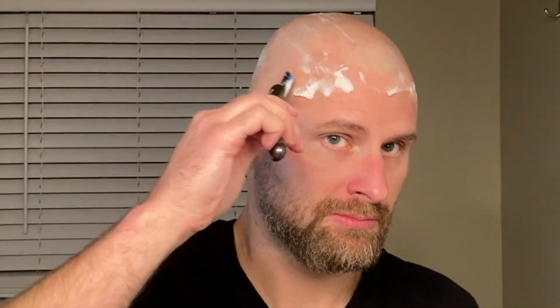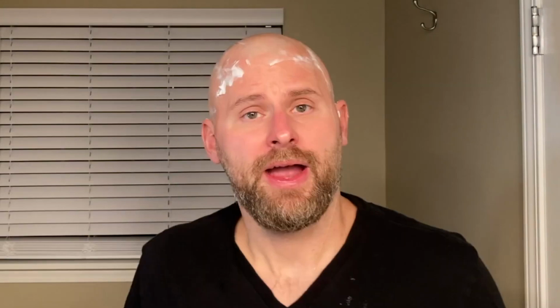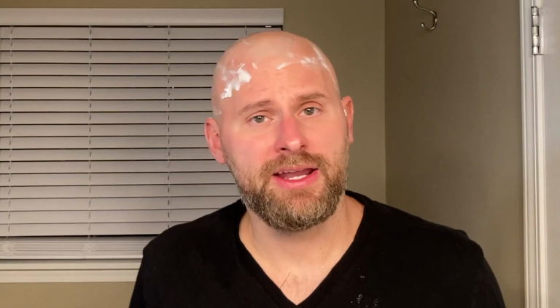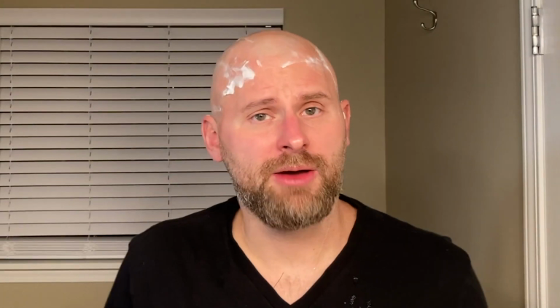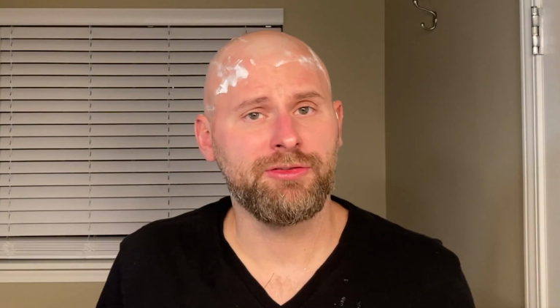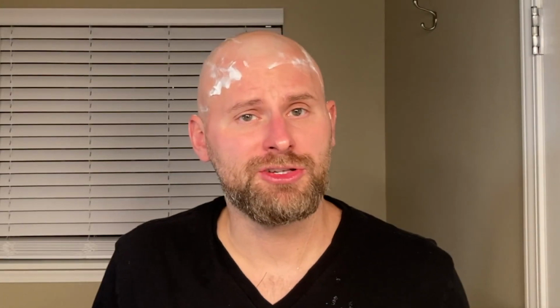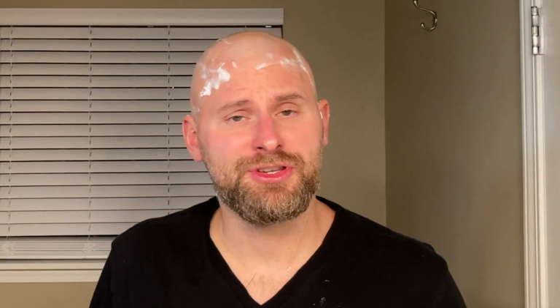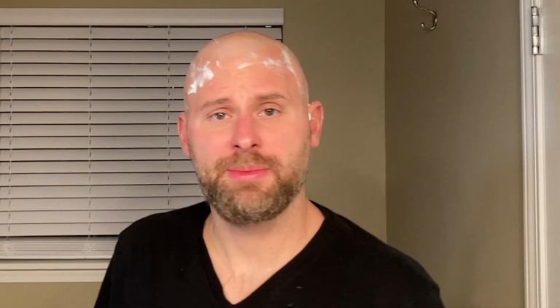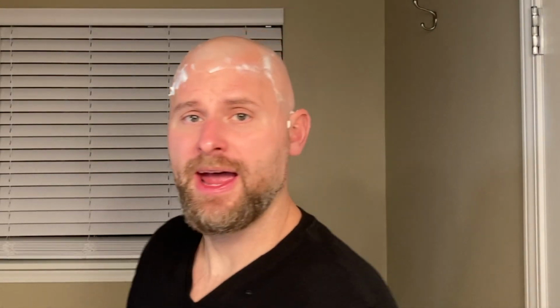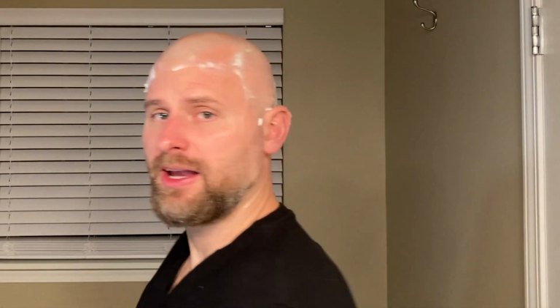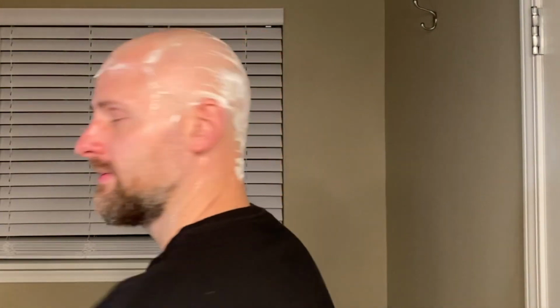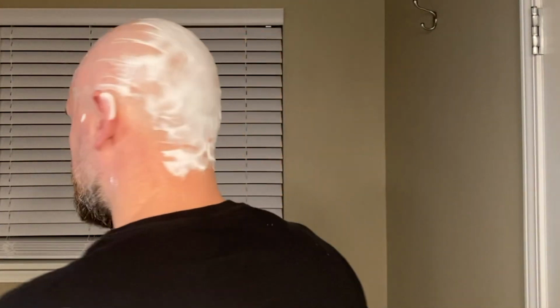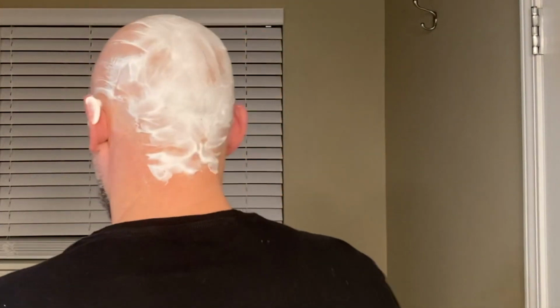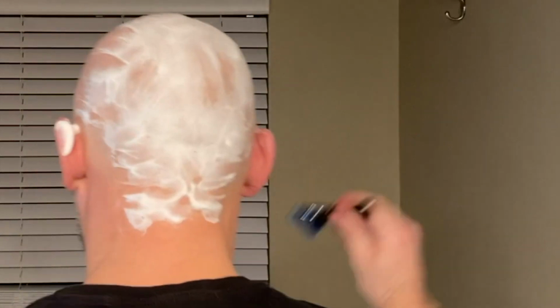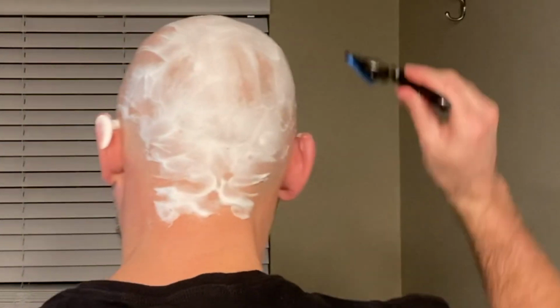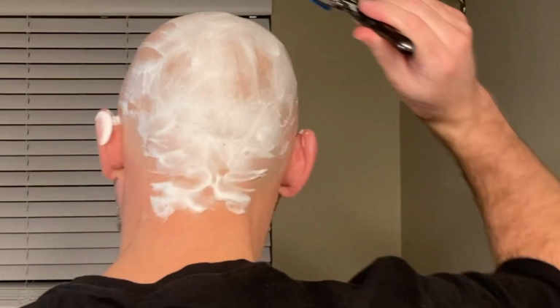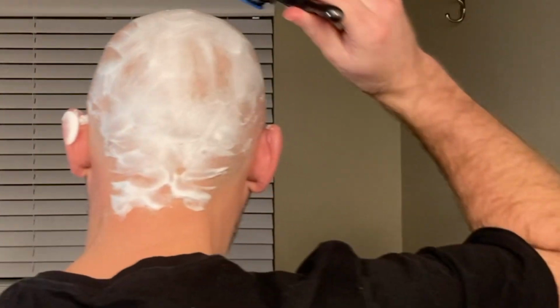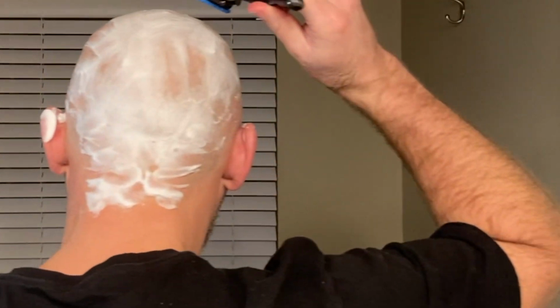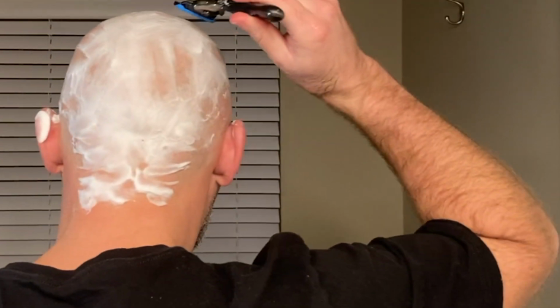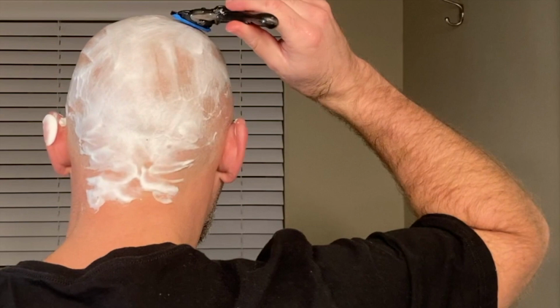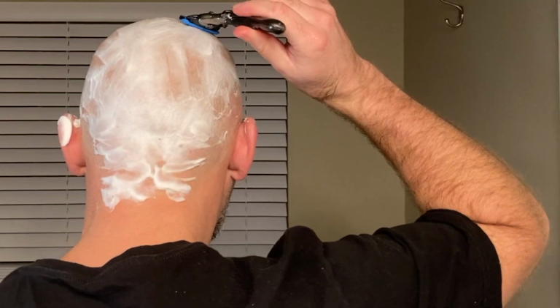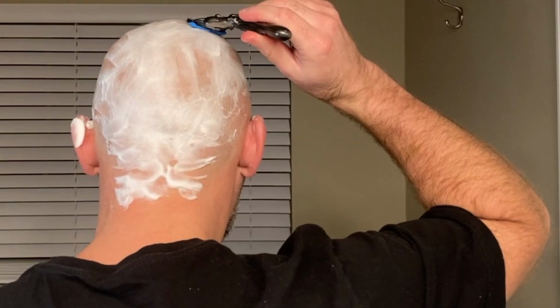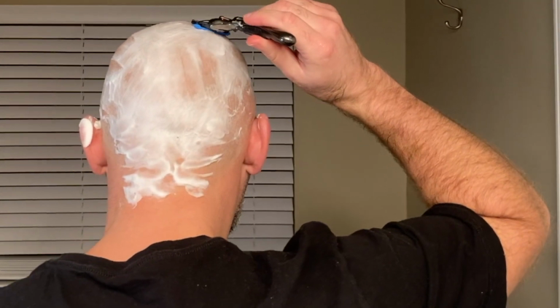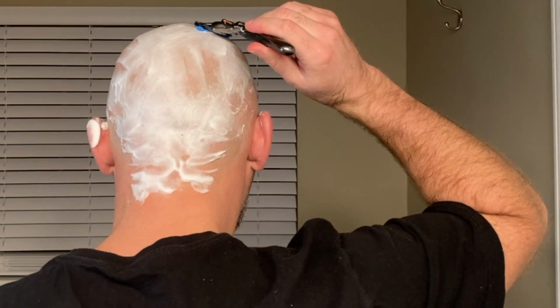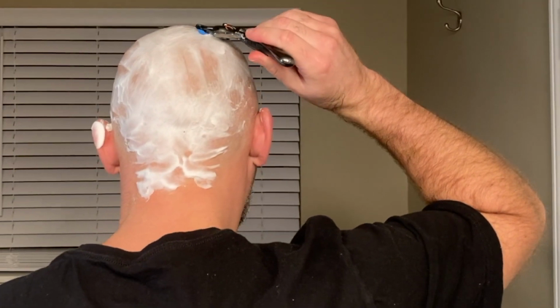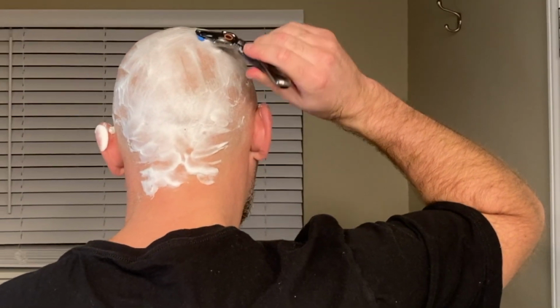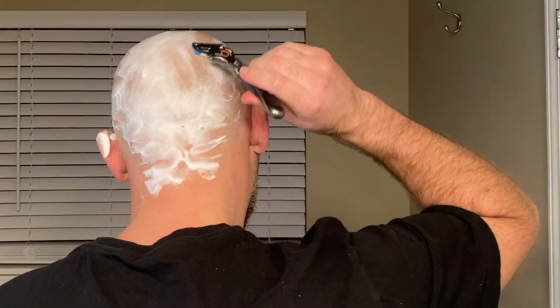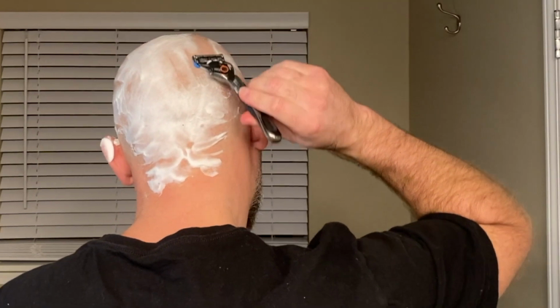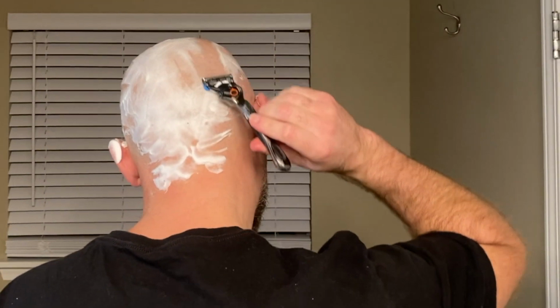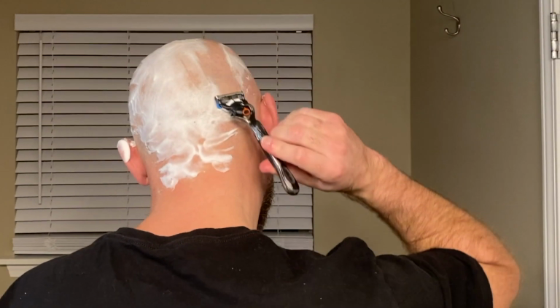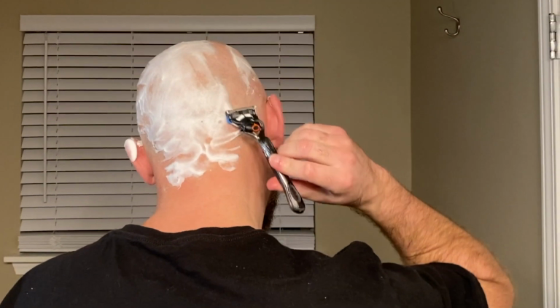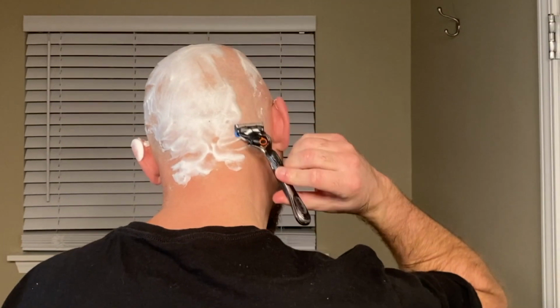Now, moving towards the back, I'm going to start at the top of the scalp and shave down to the neck.